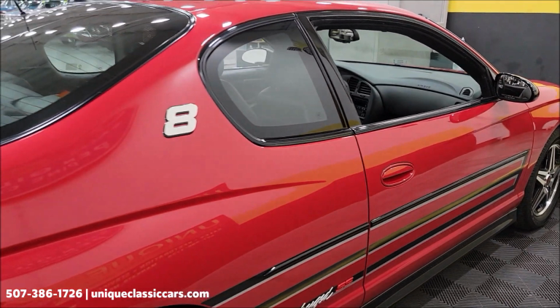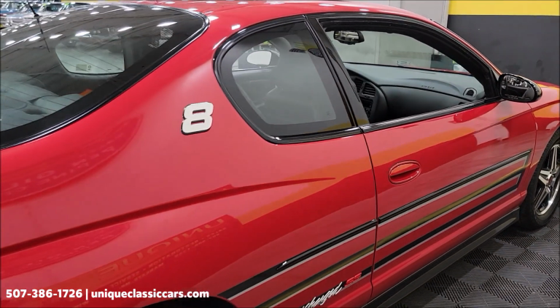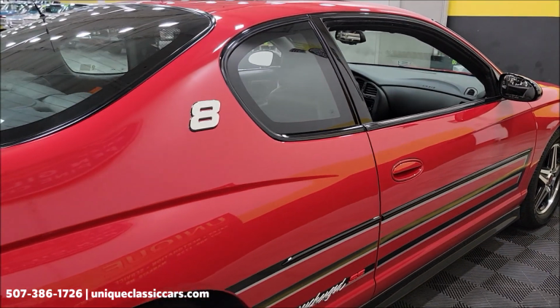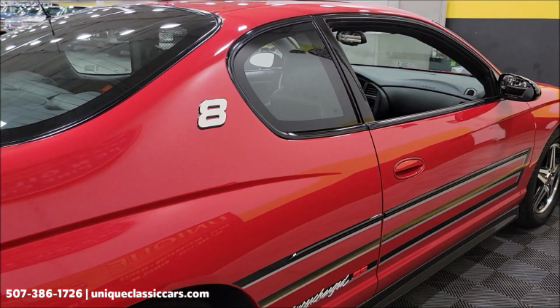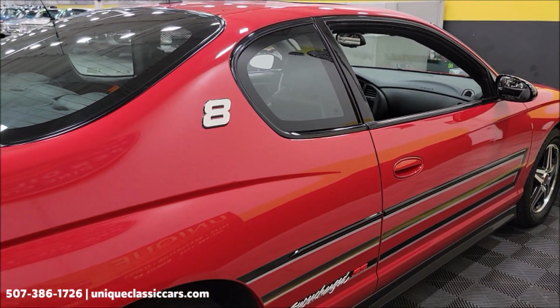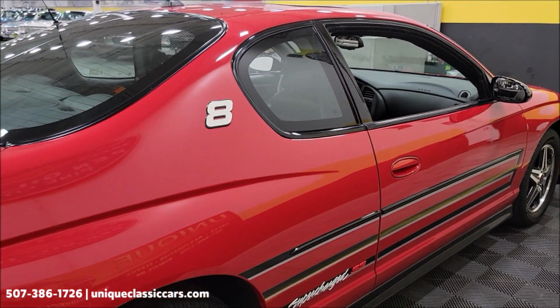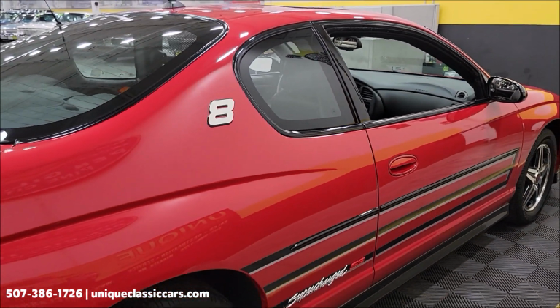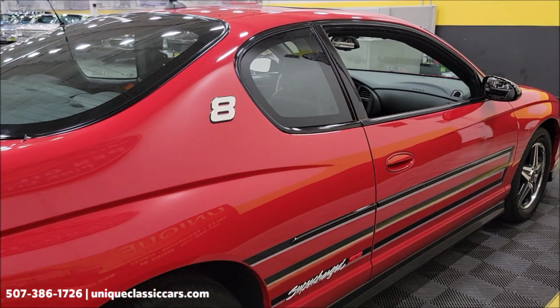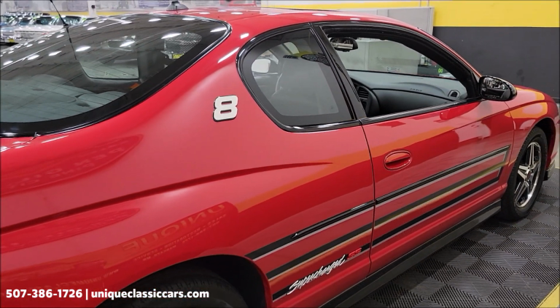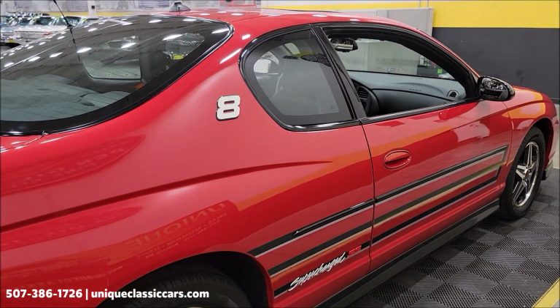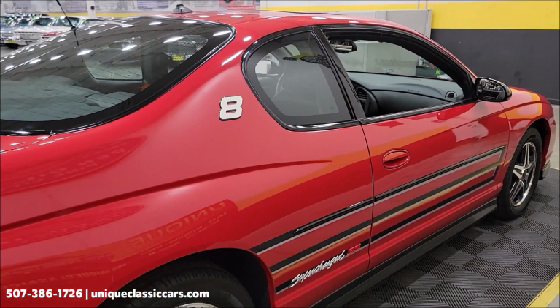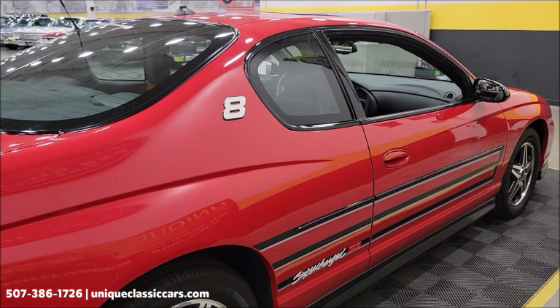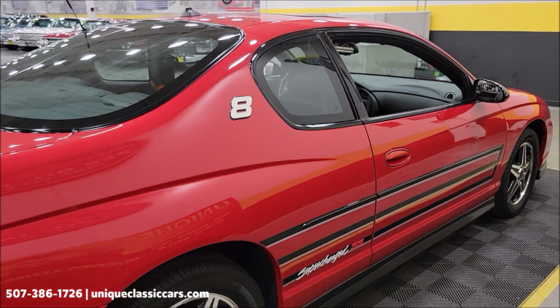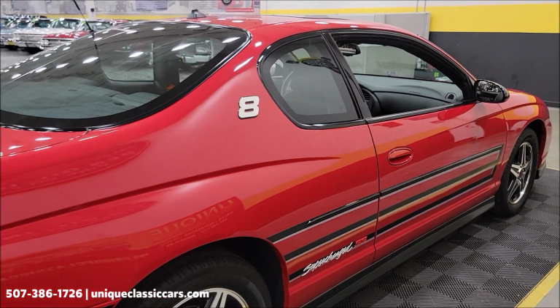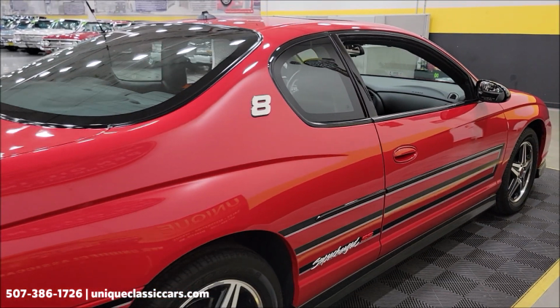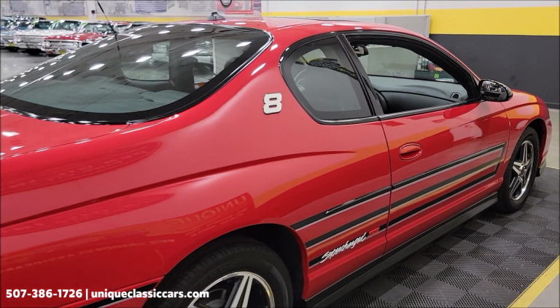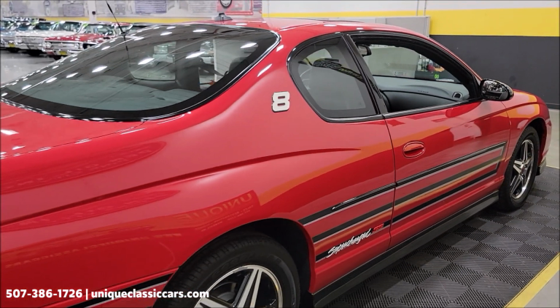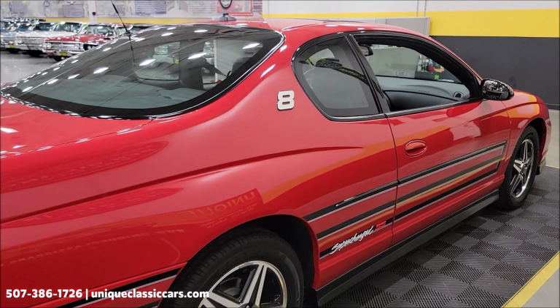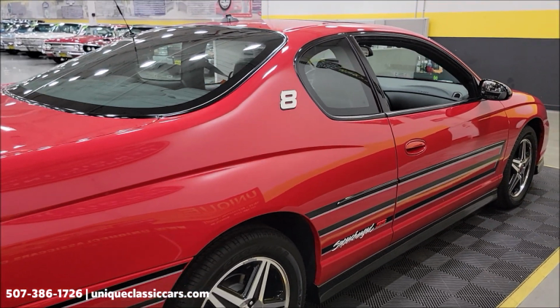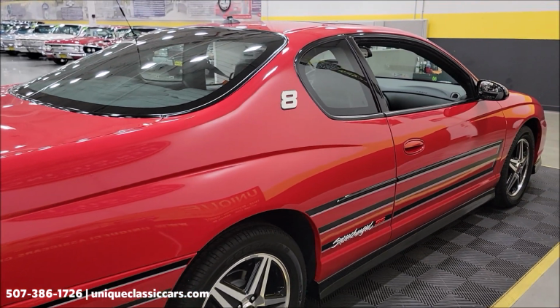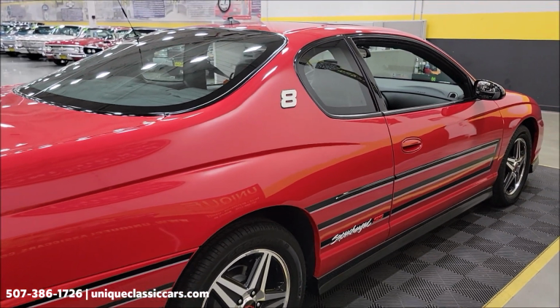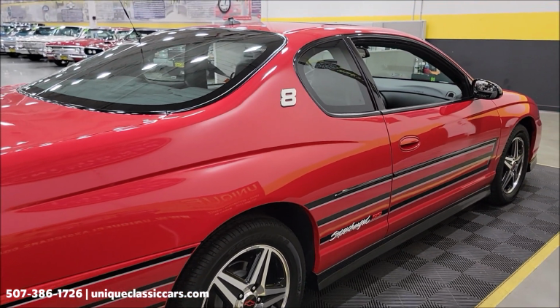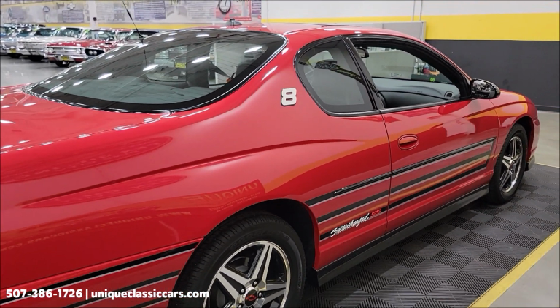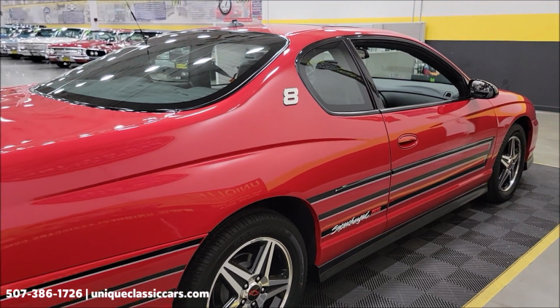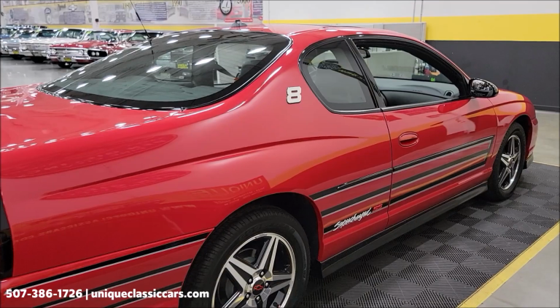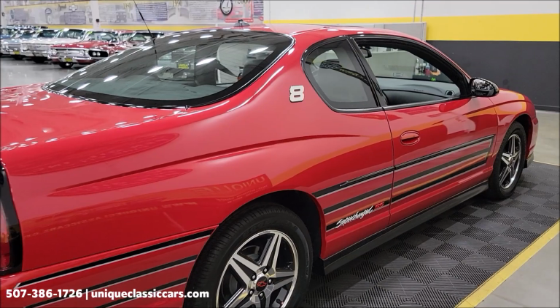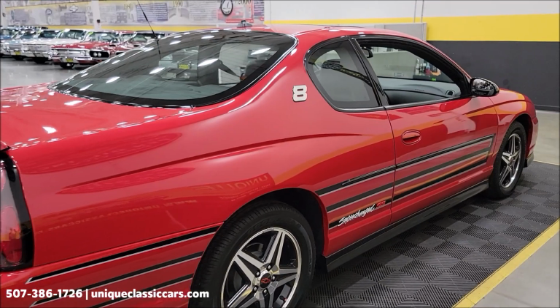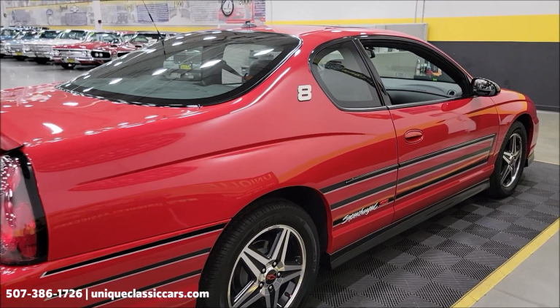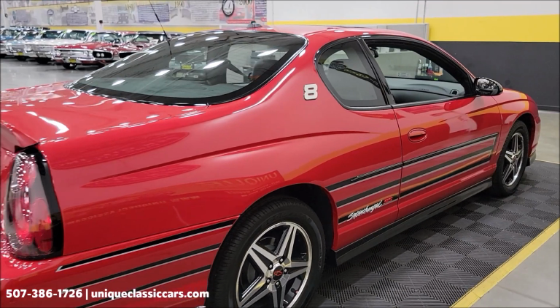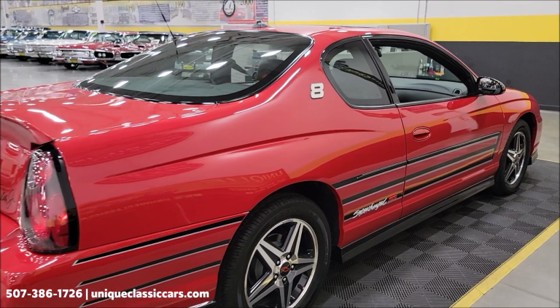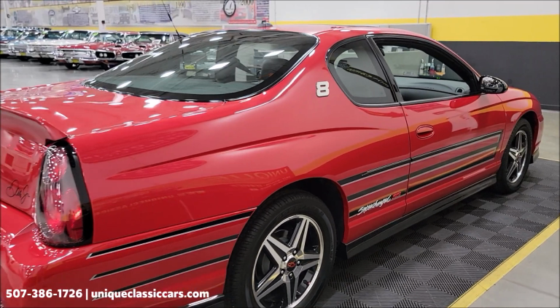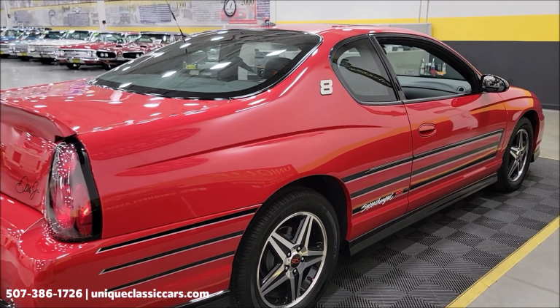UniqueClassicCars.com — you'll be able to see the underside, interior, and engine bay in the still pictures.